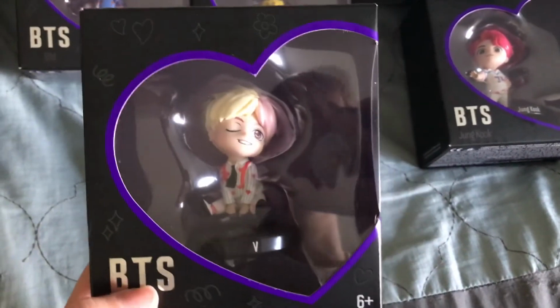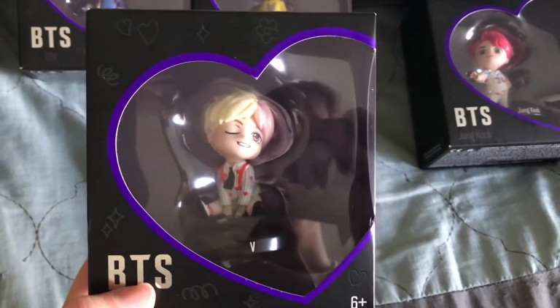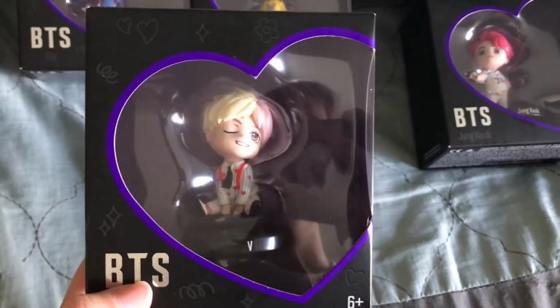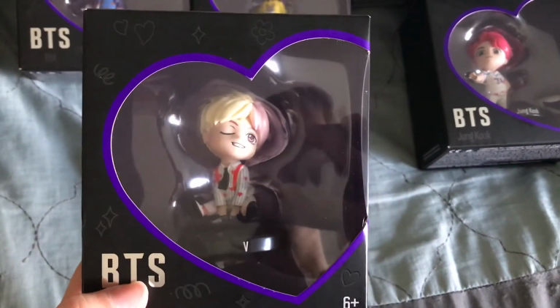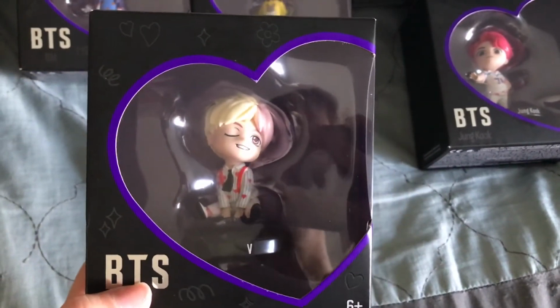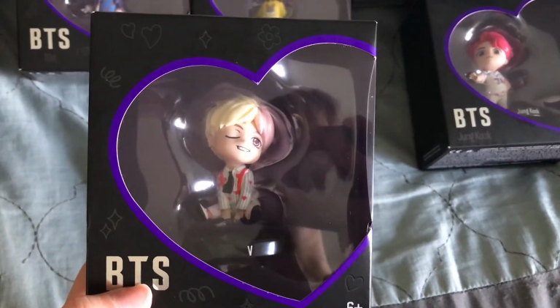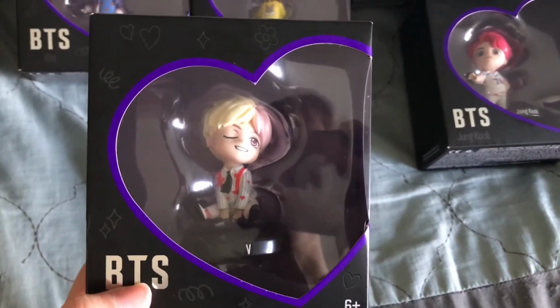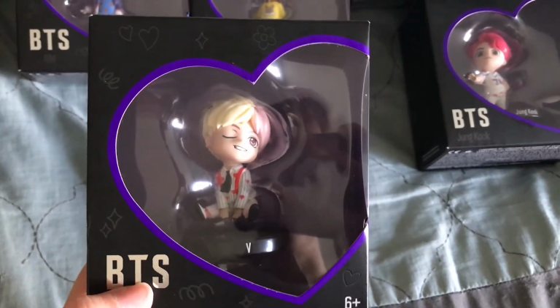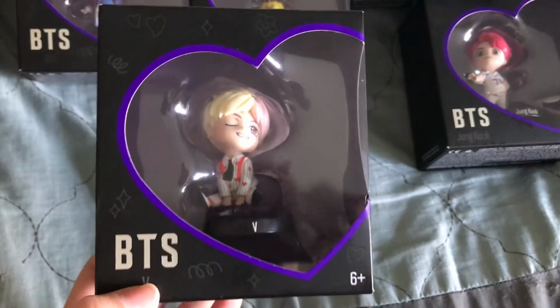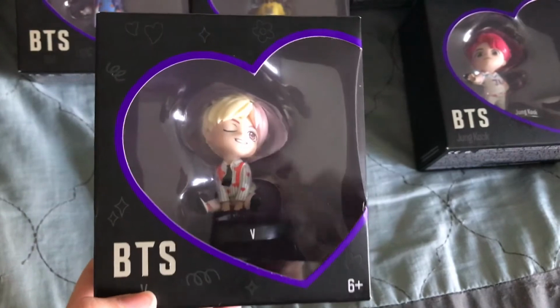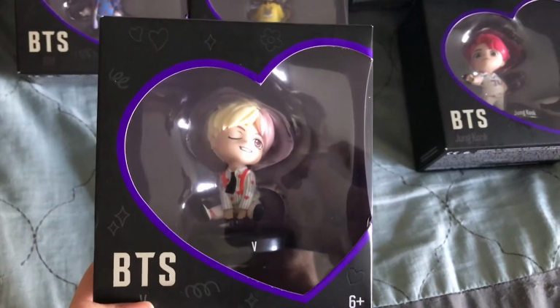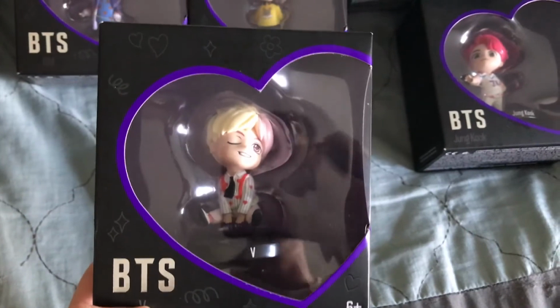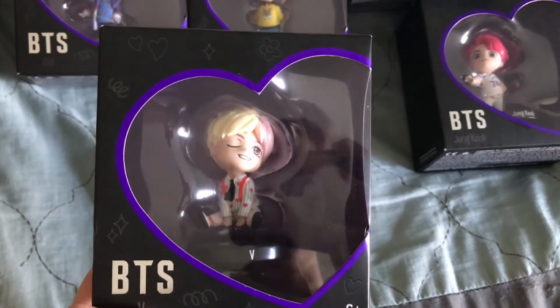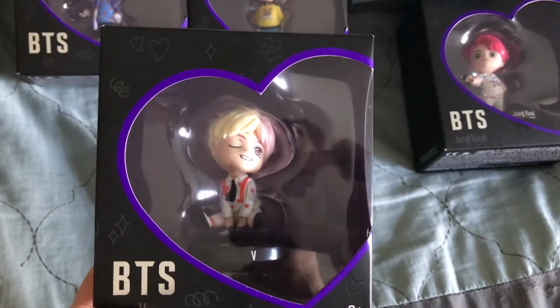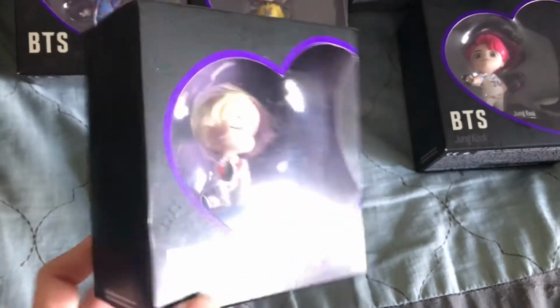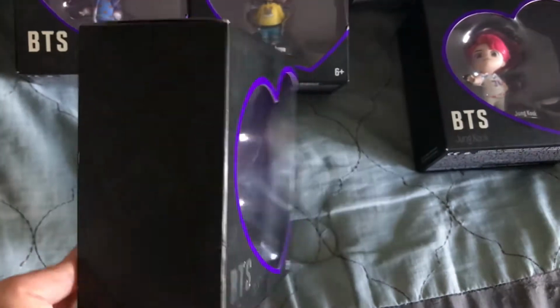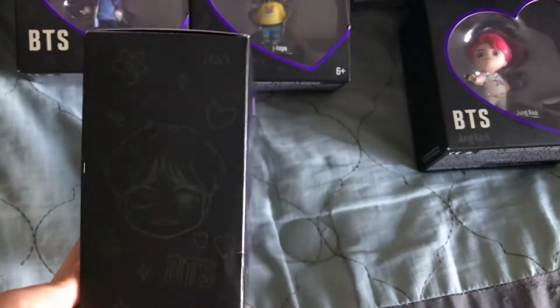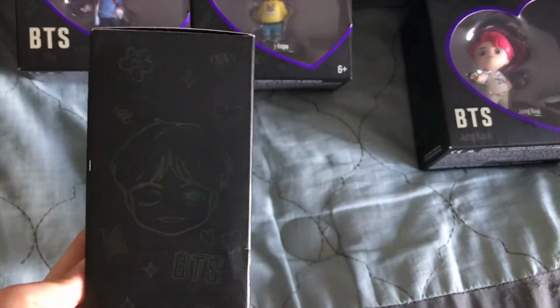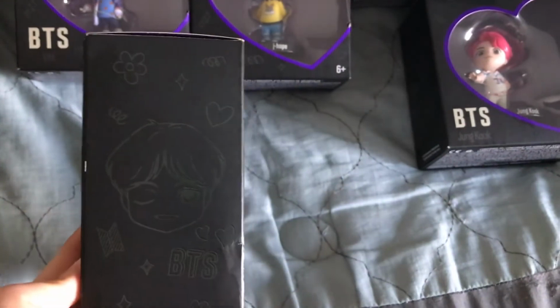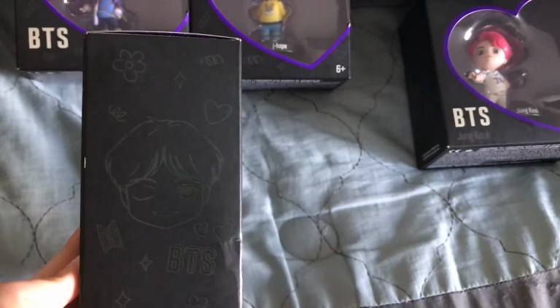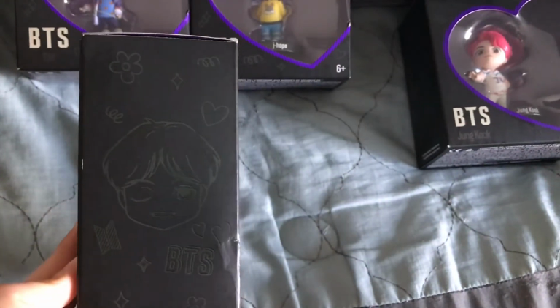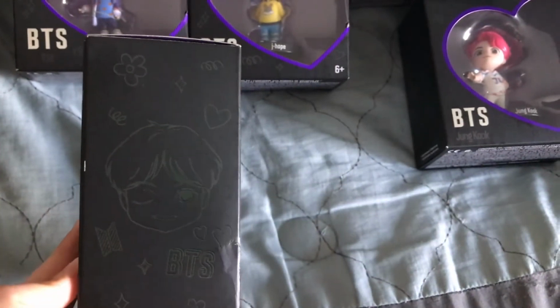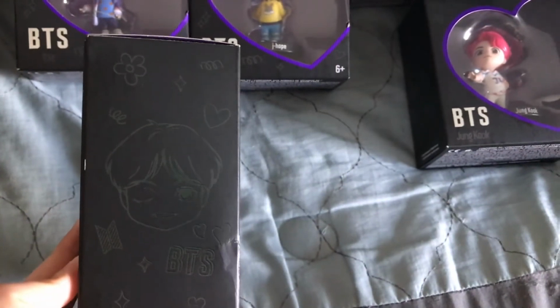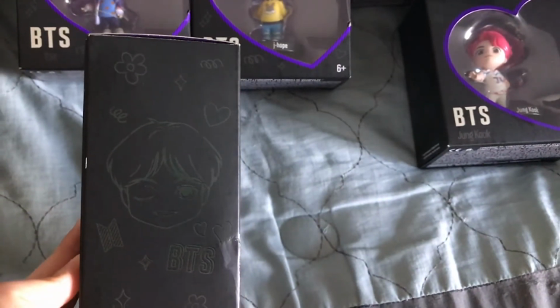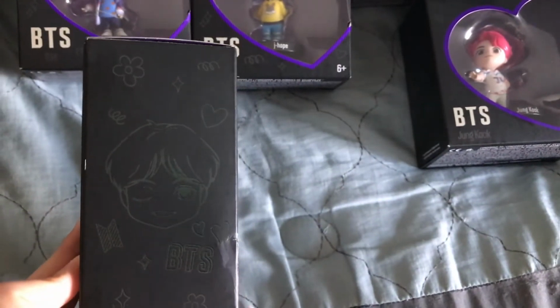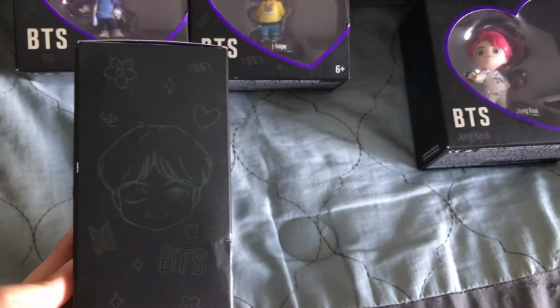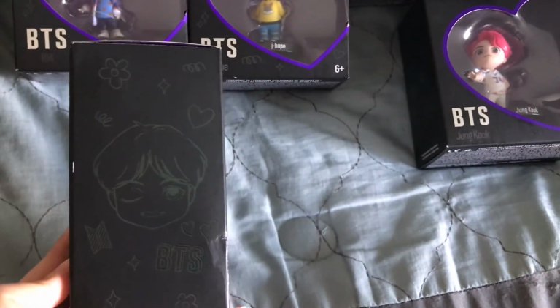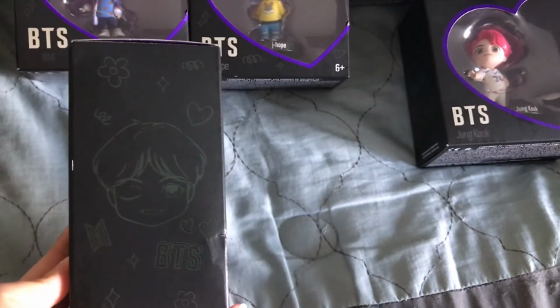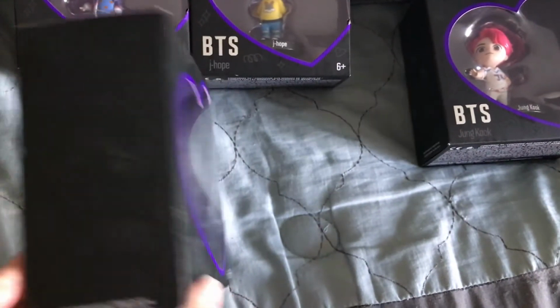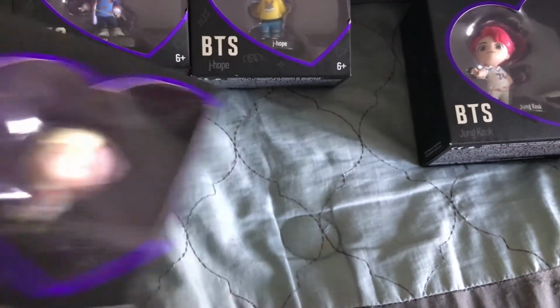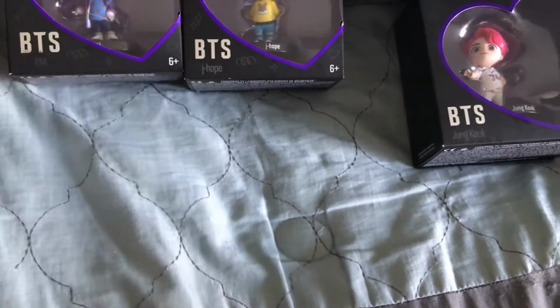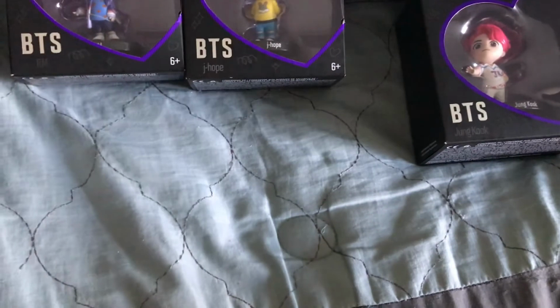These are so cool because most of the time you can't get stuff like this if it's something they had only in Korea, so I think it's so cool that Target actually had these.